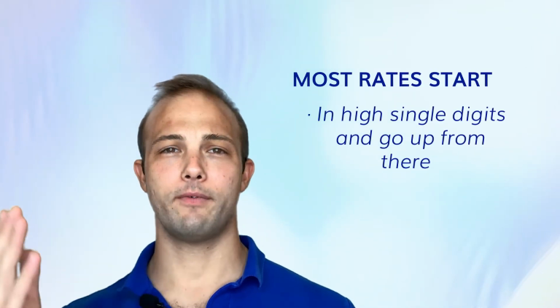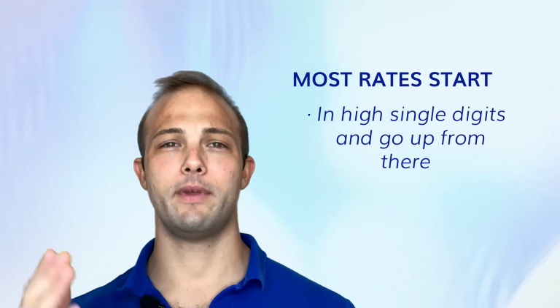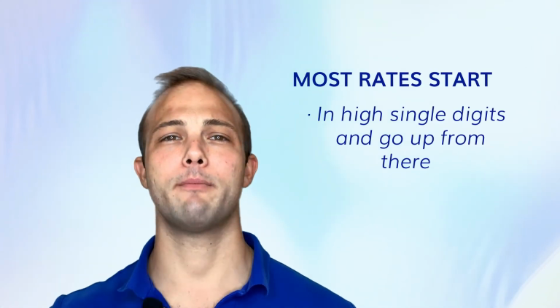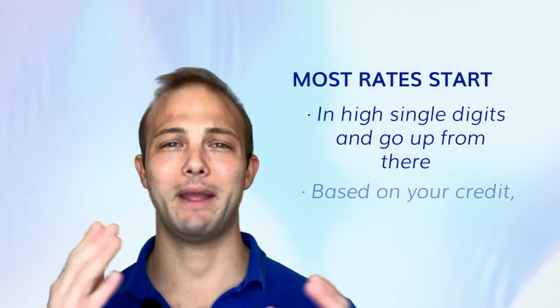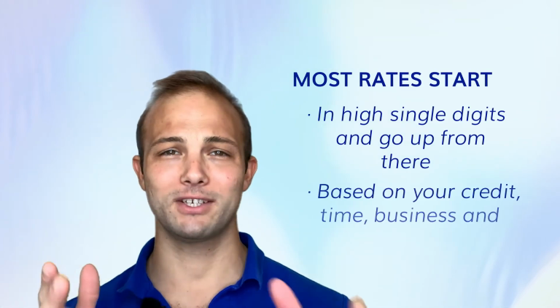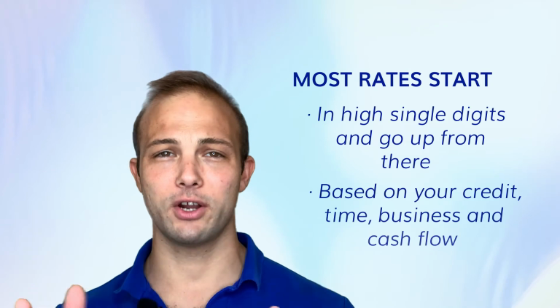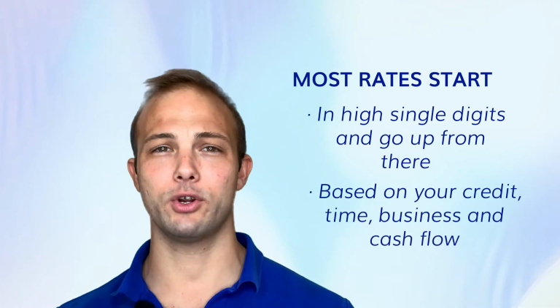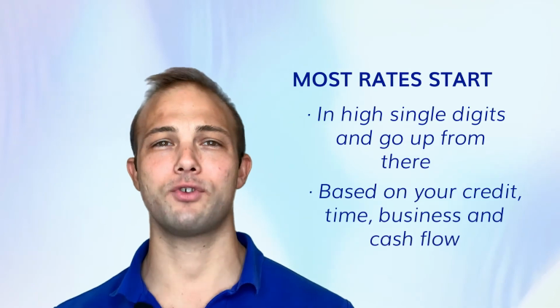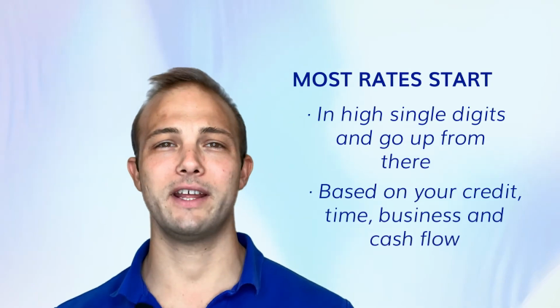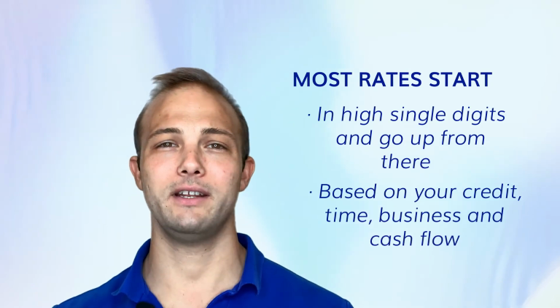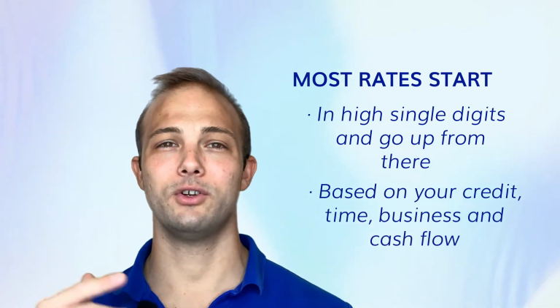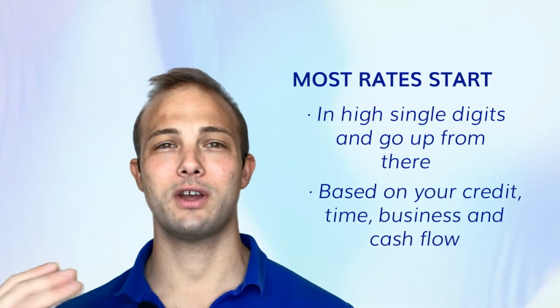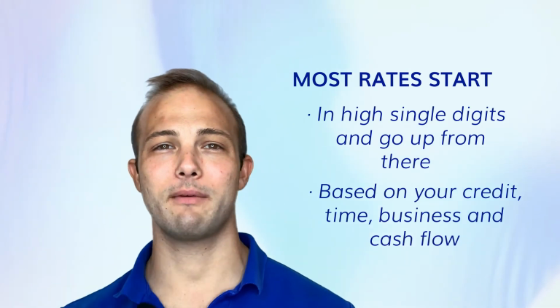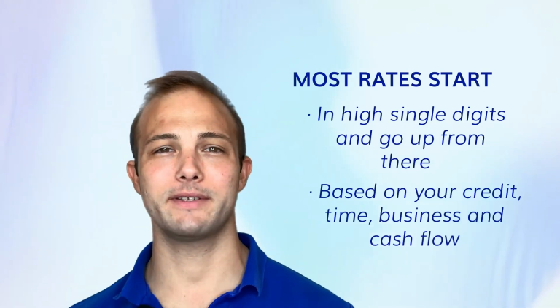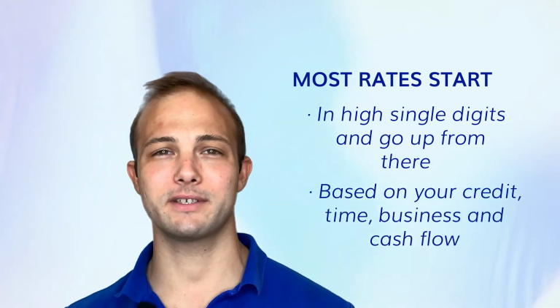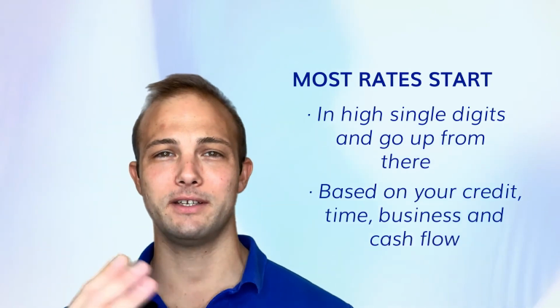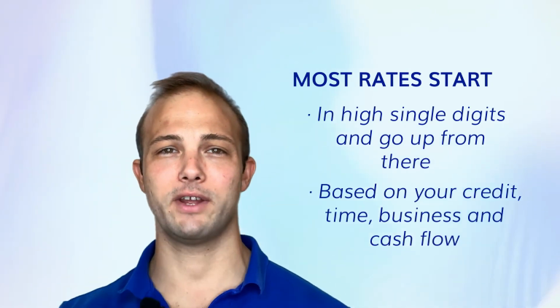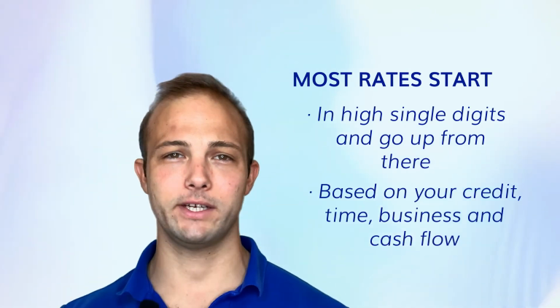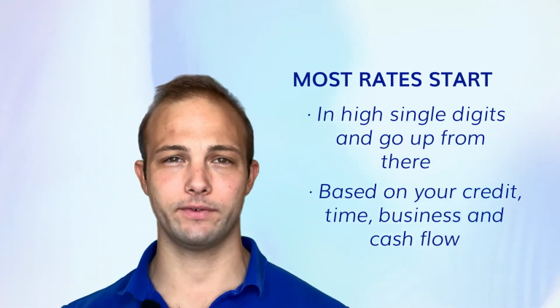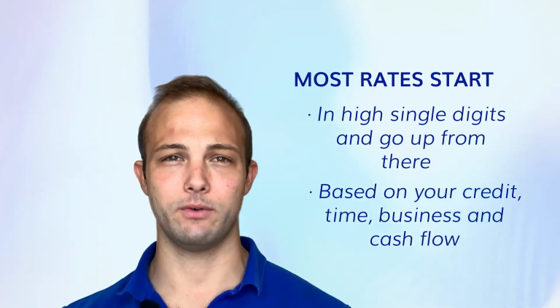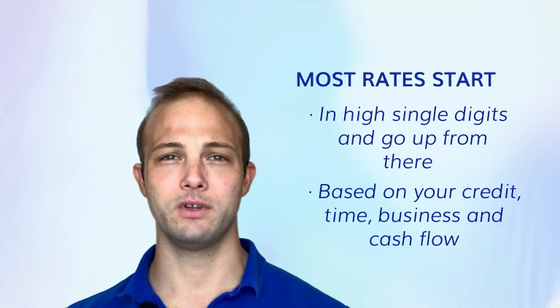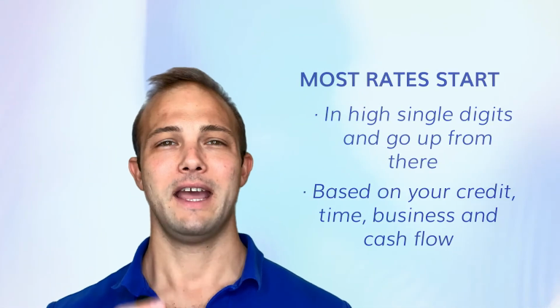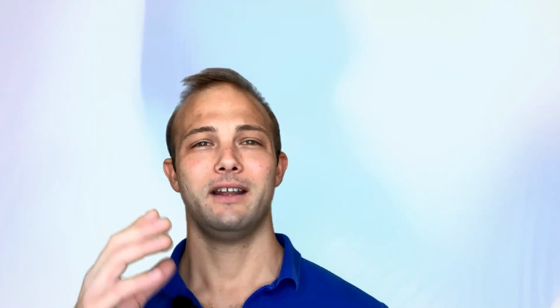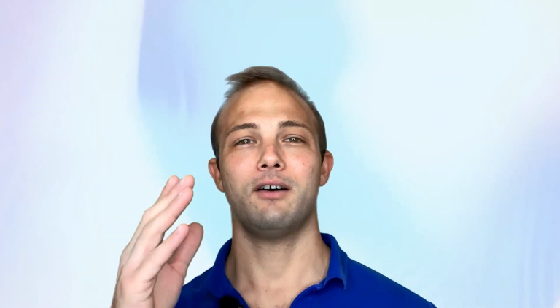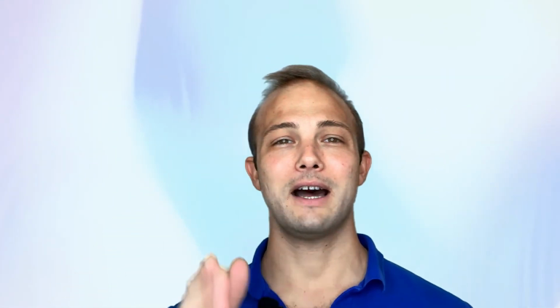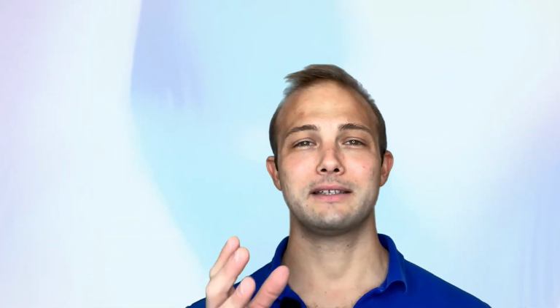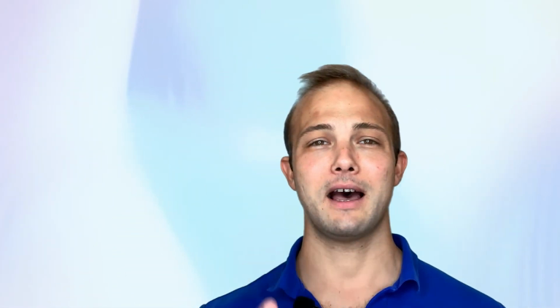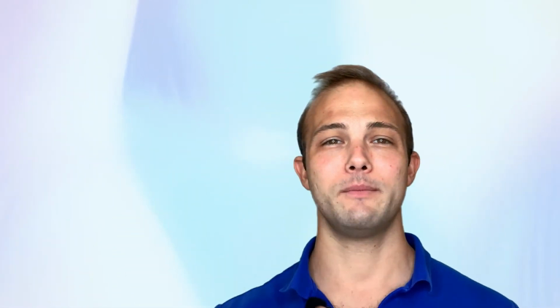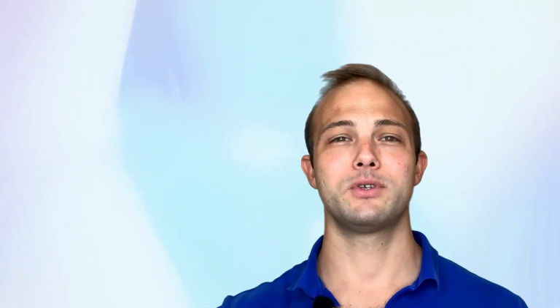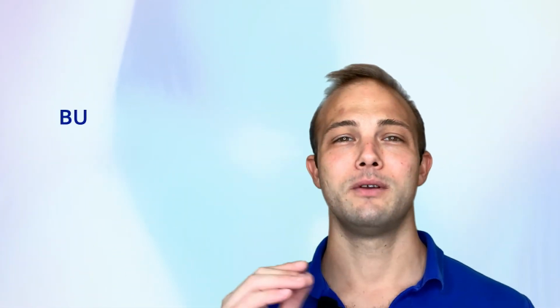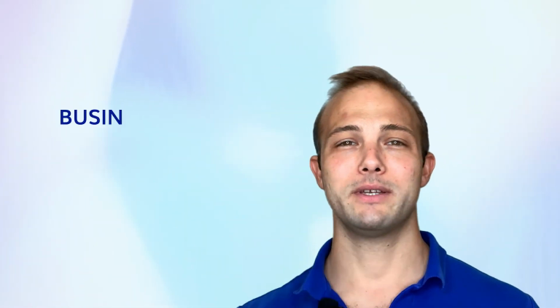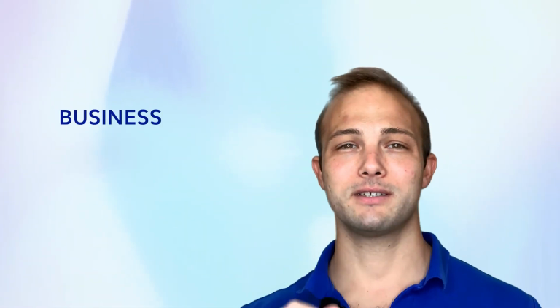Most rates start in the high single digits and go up from there based on your credit, your time in business, and your cash flow. A lot of times businesses don't fully understand the benefit of this.